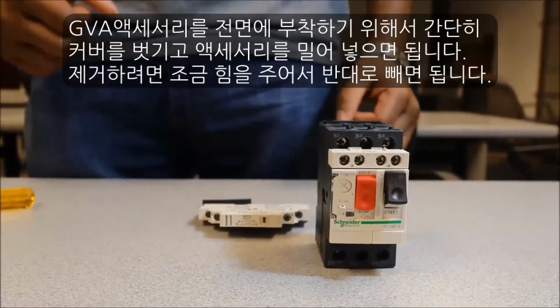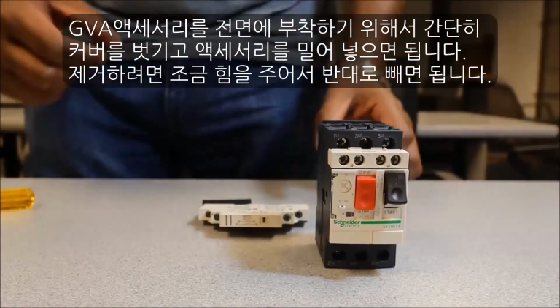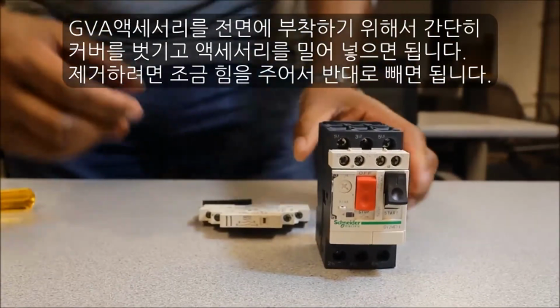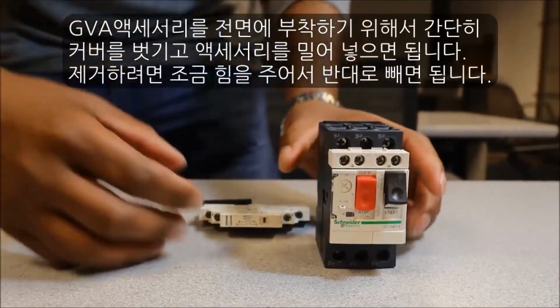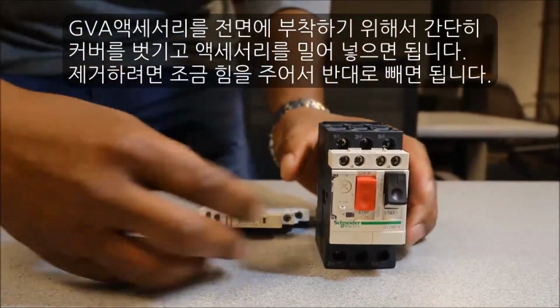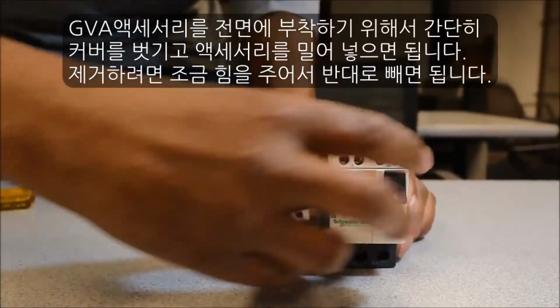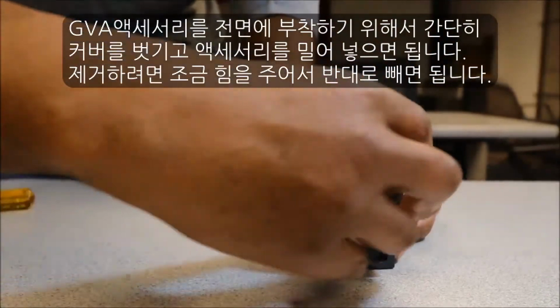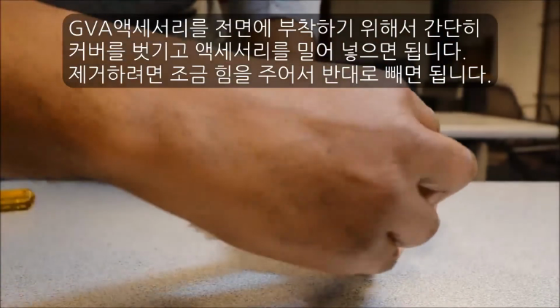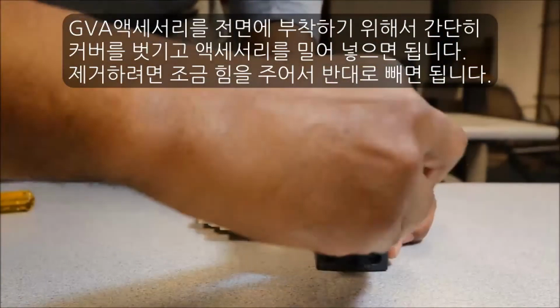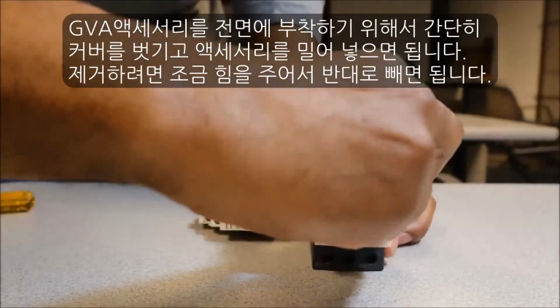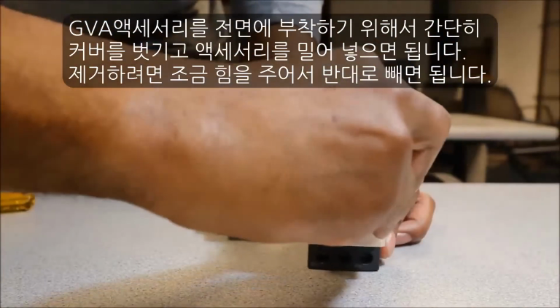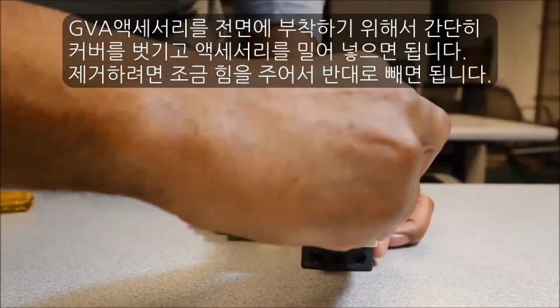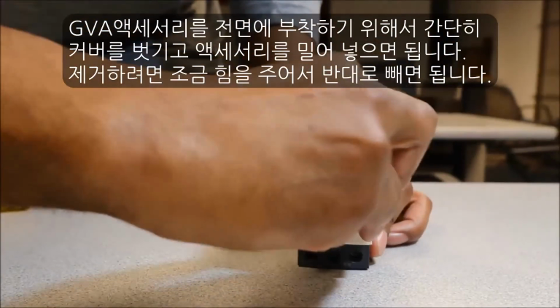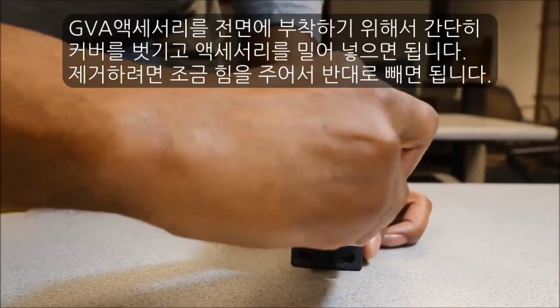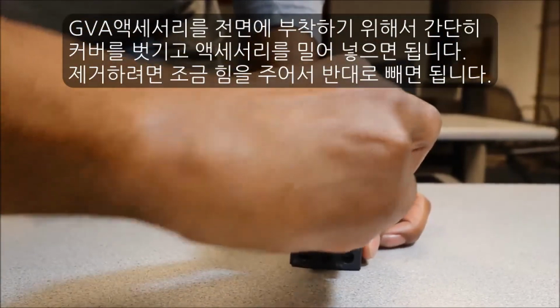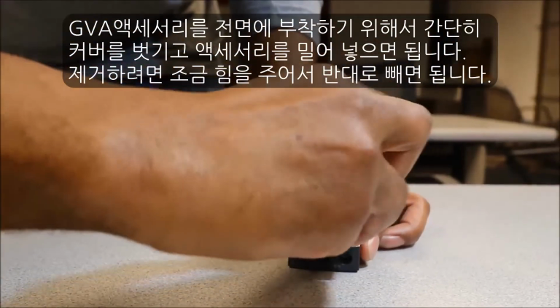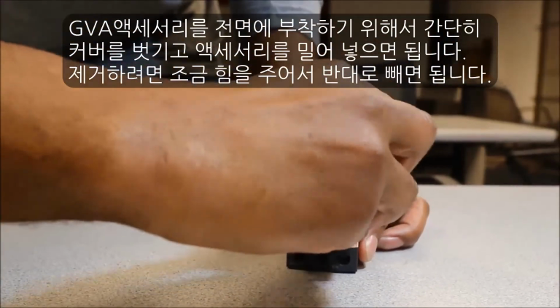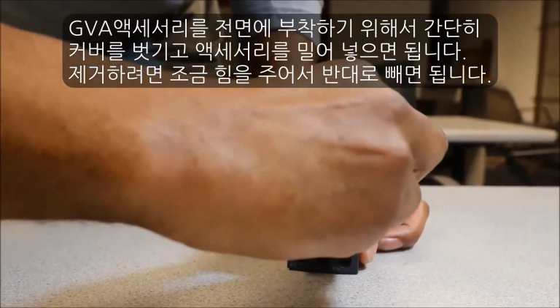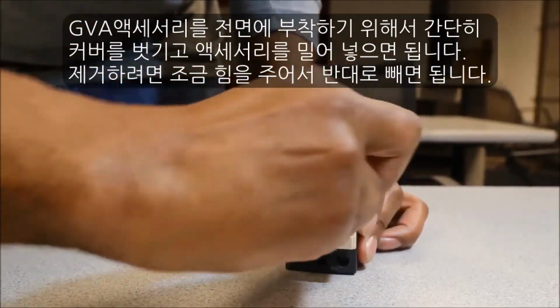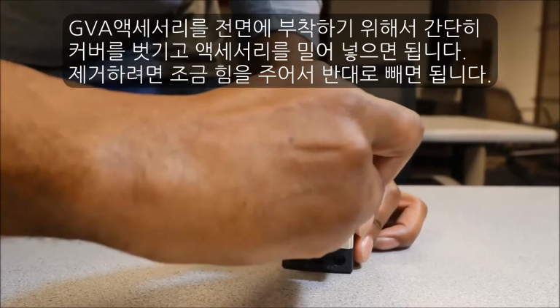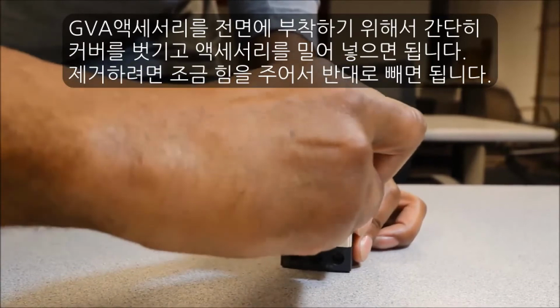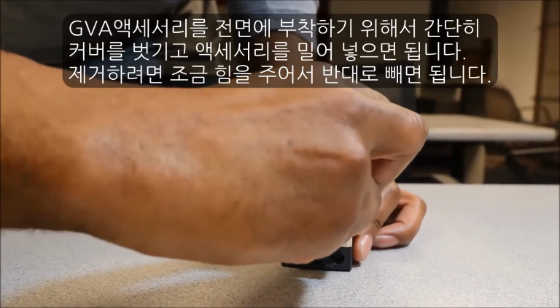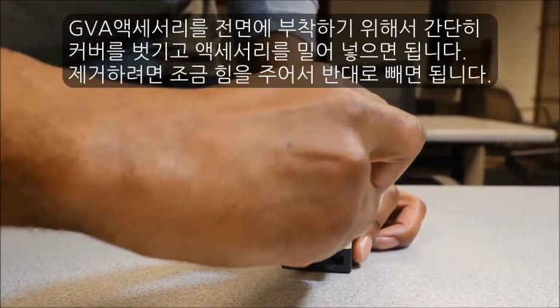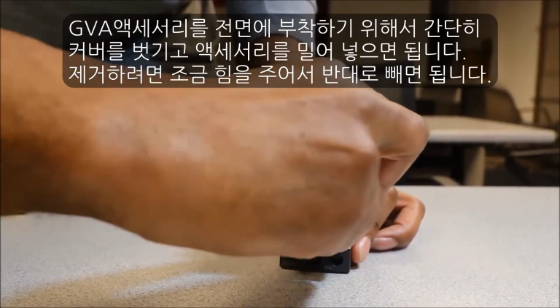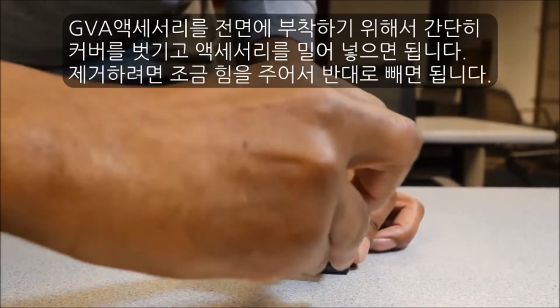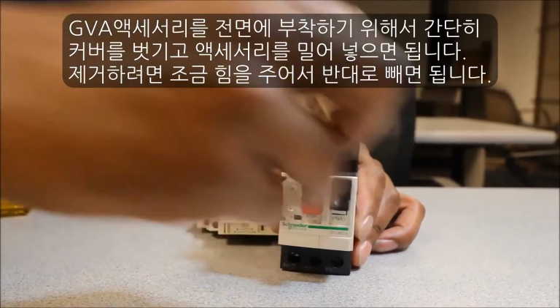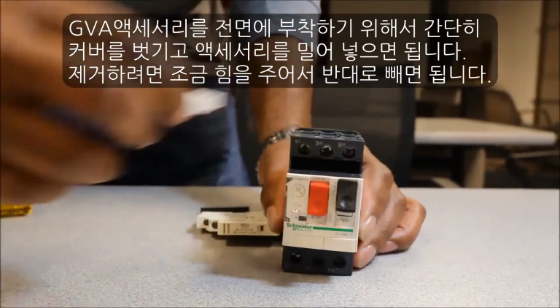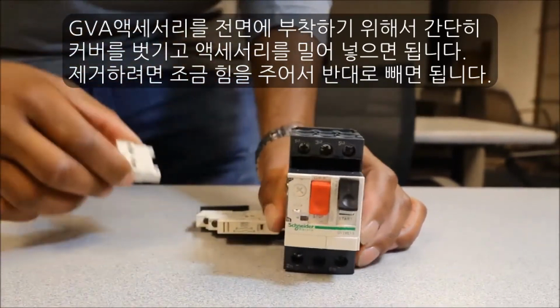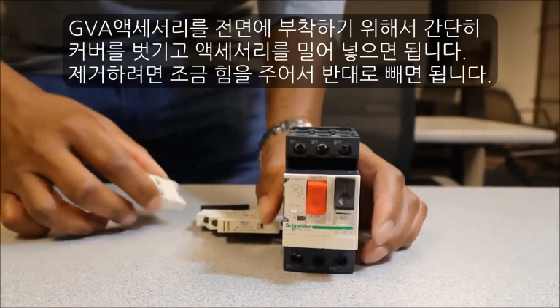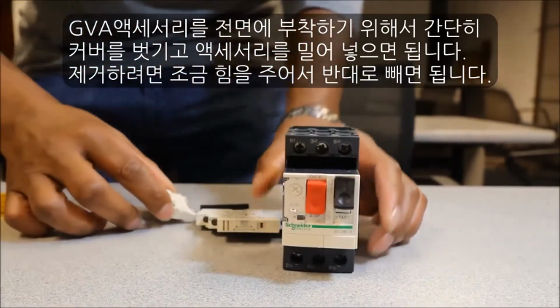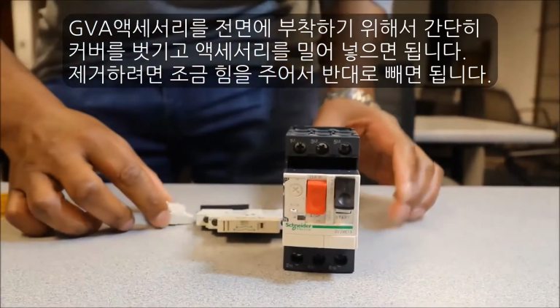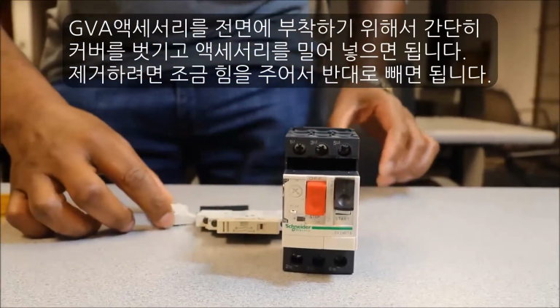To remove the front mount aux contact, it is the opposite. You may have to apply a little force to get it out.